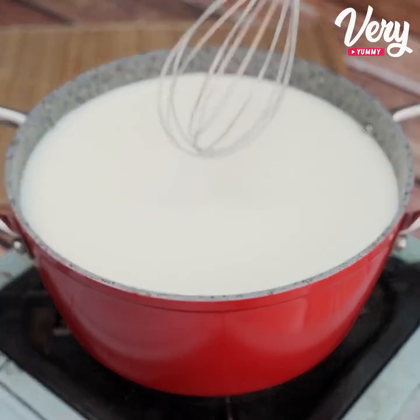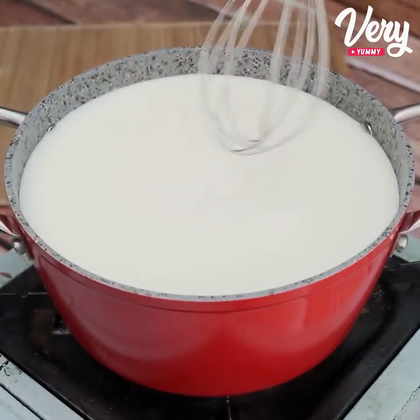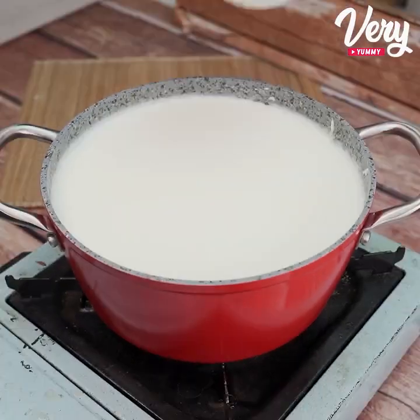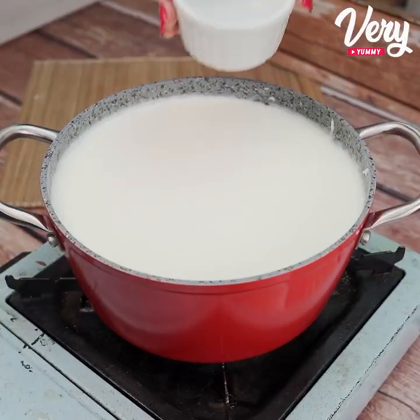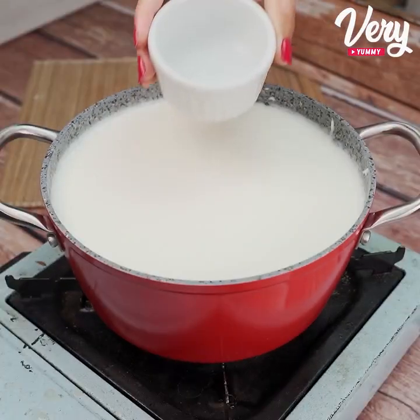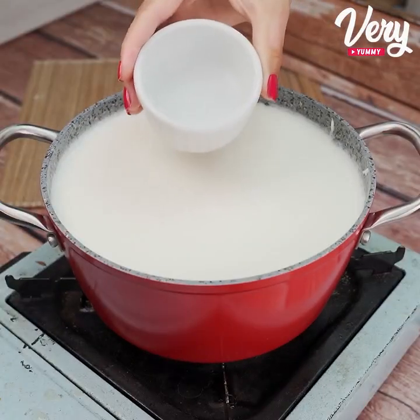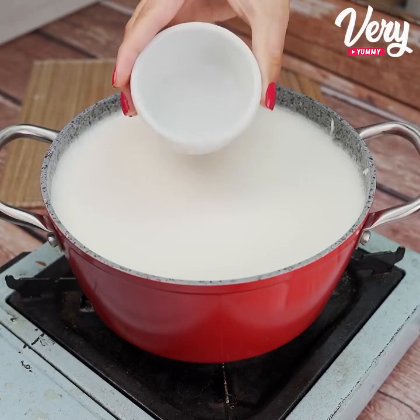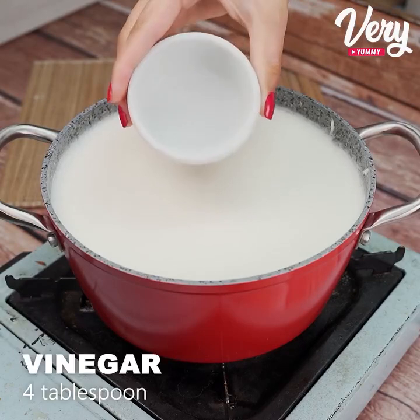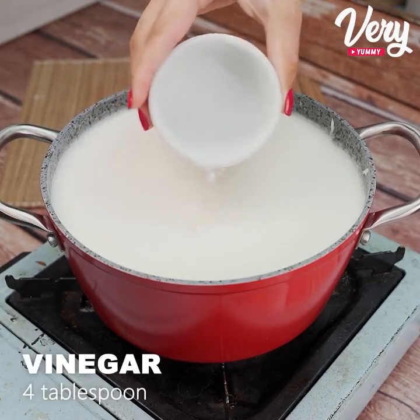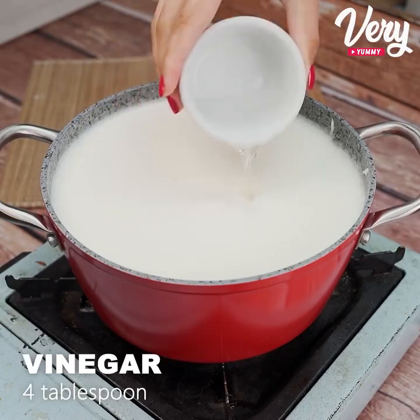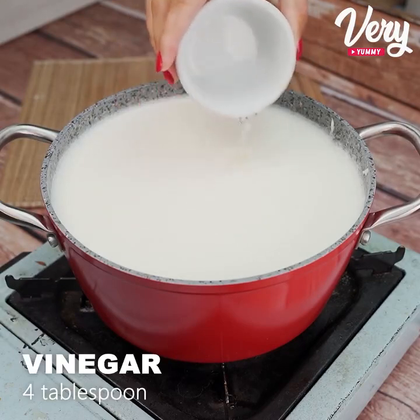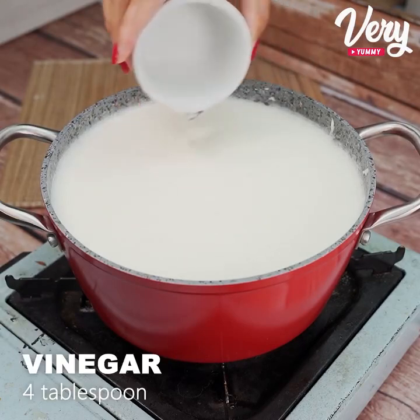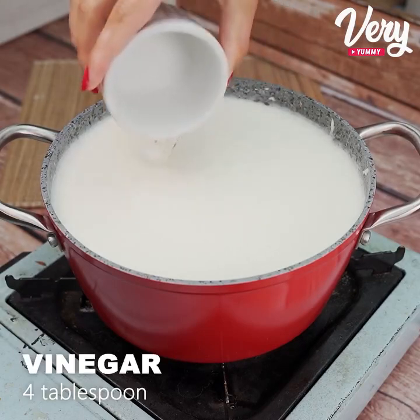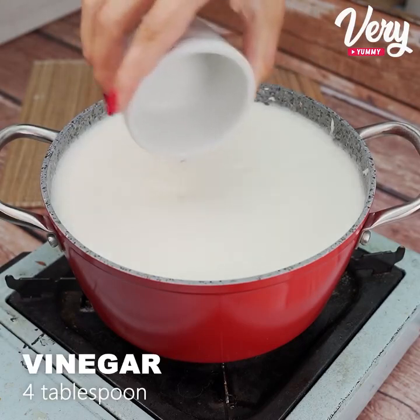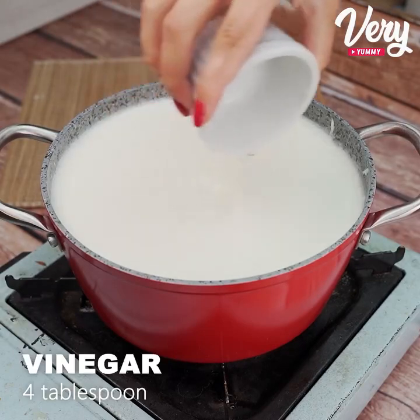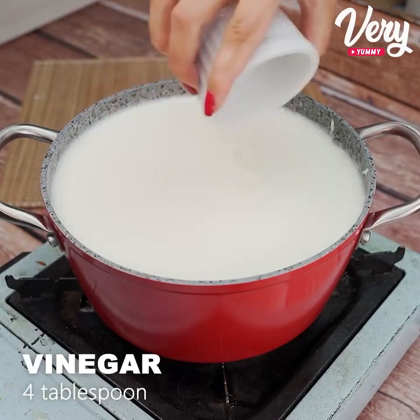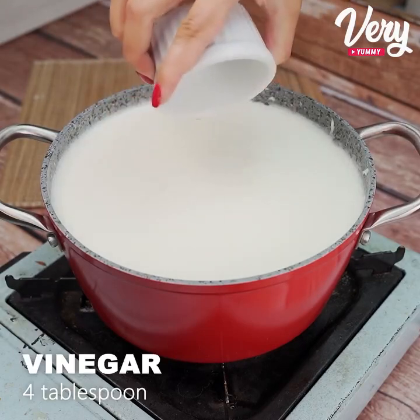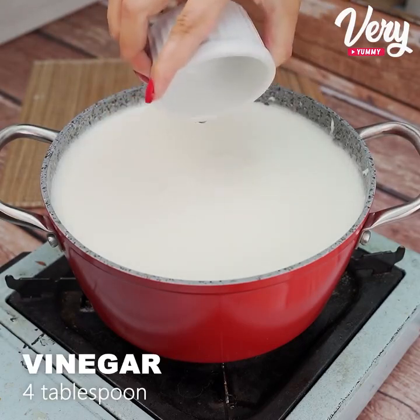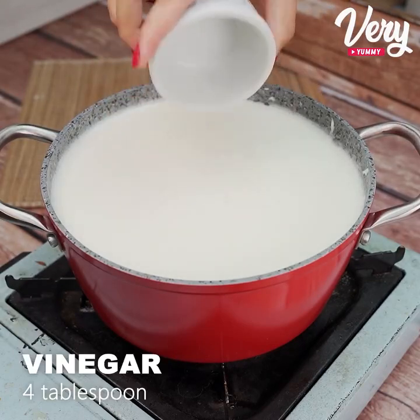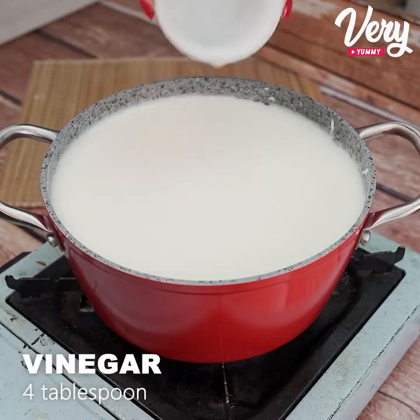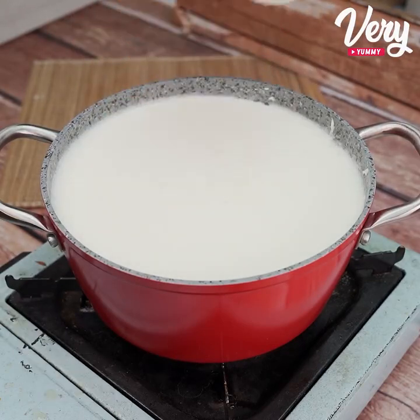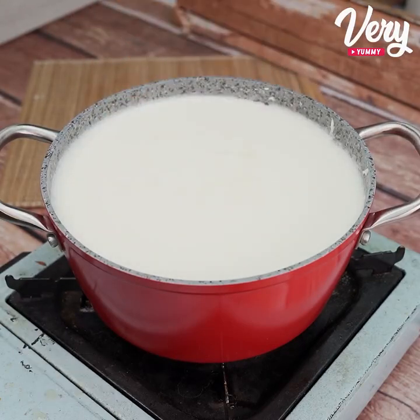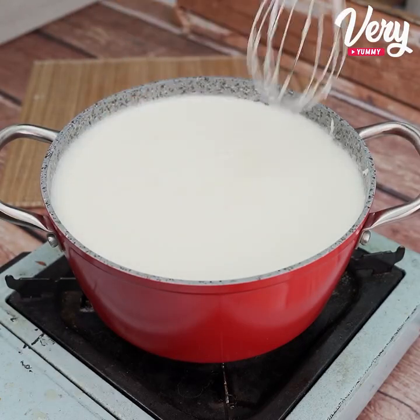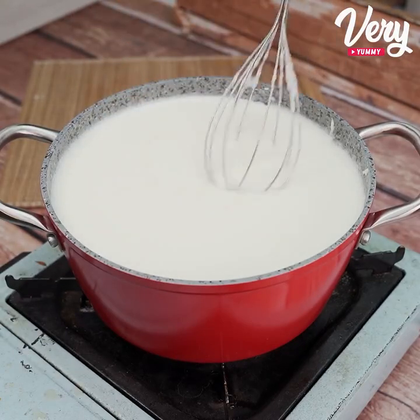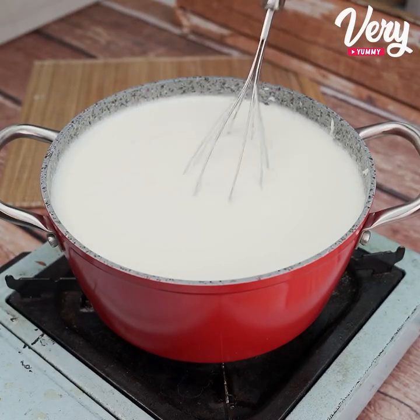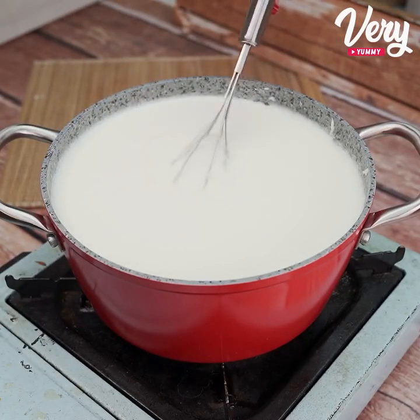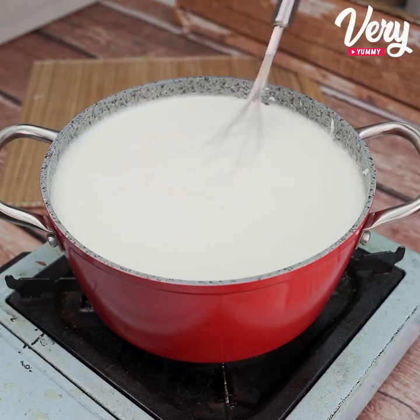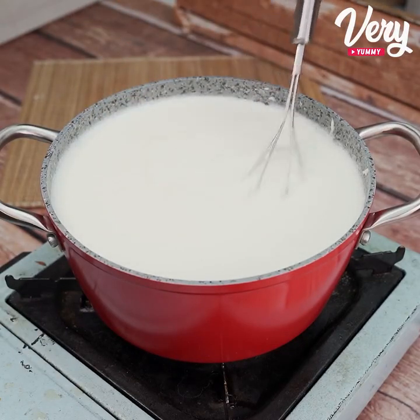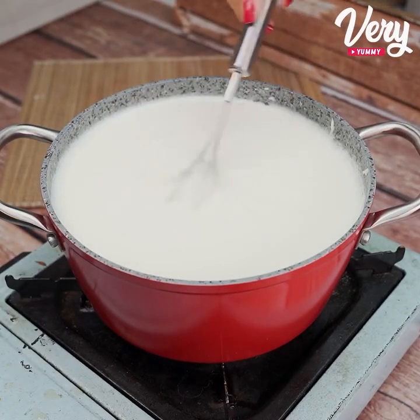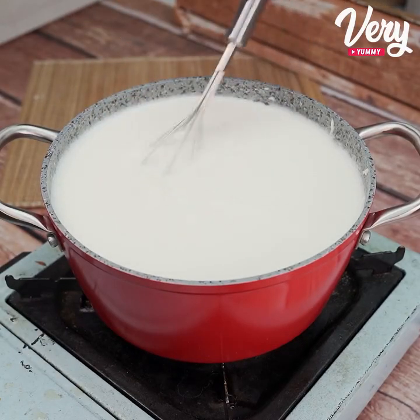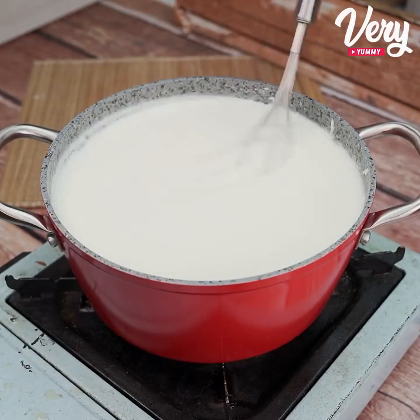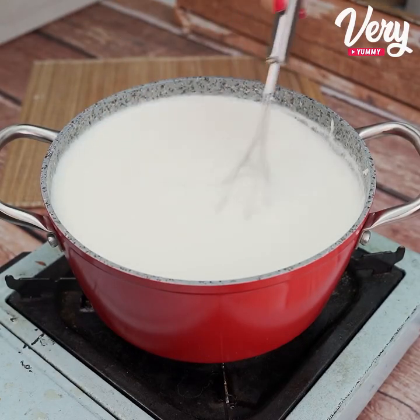Once it boils, add four tablespoons of vinegar. And now just mix it.